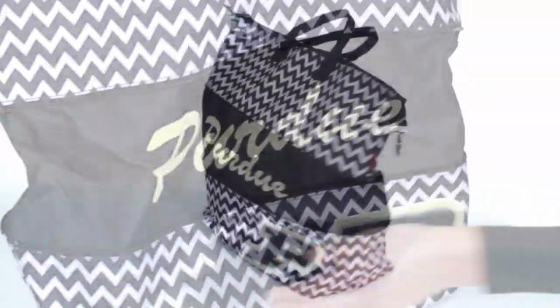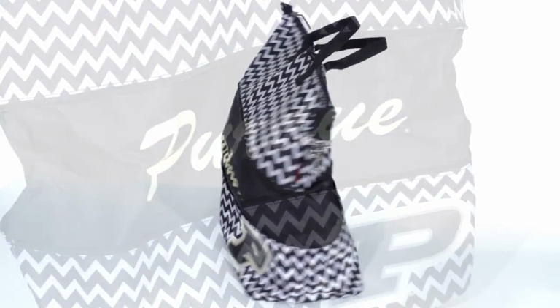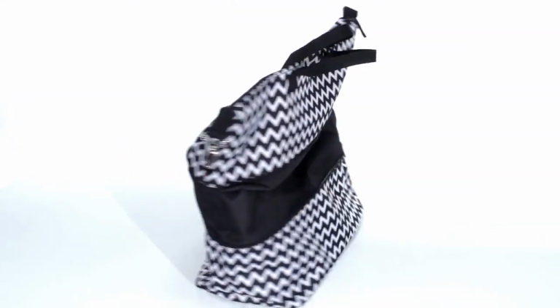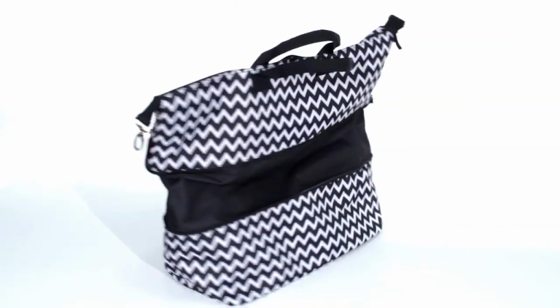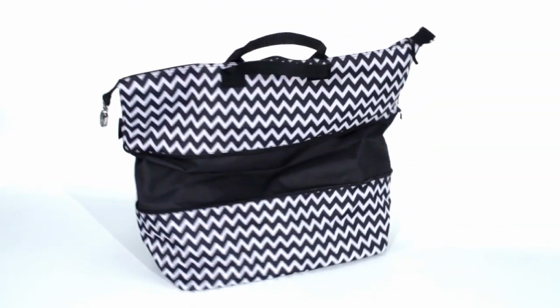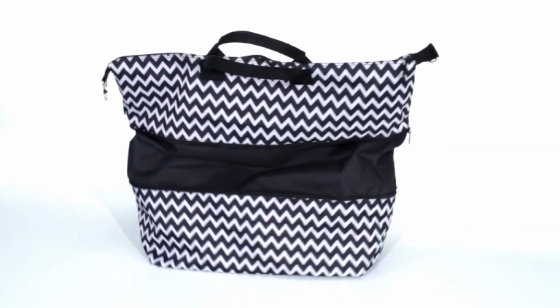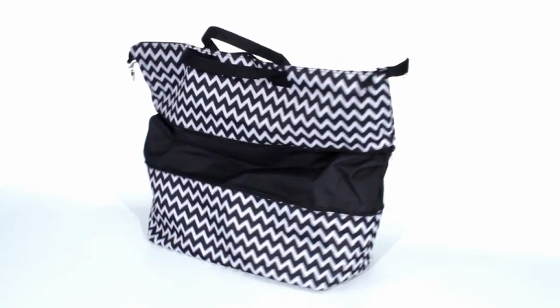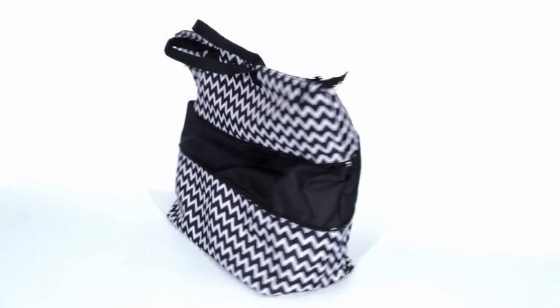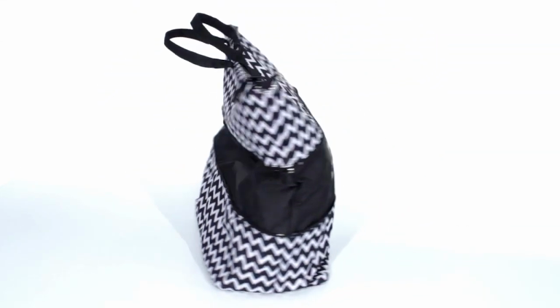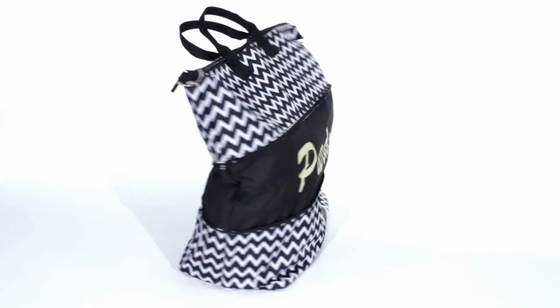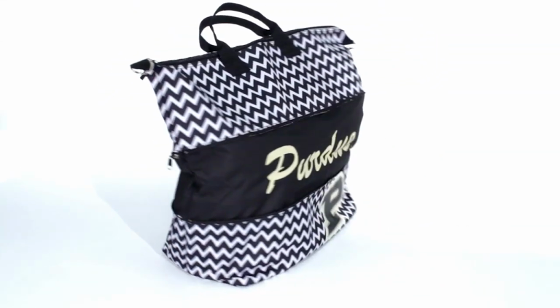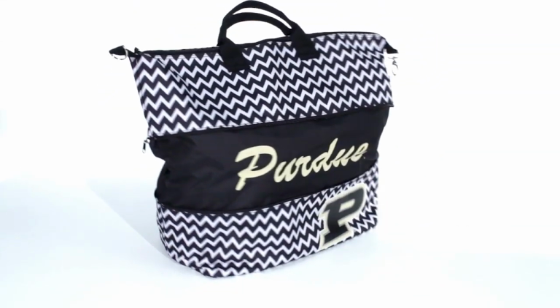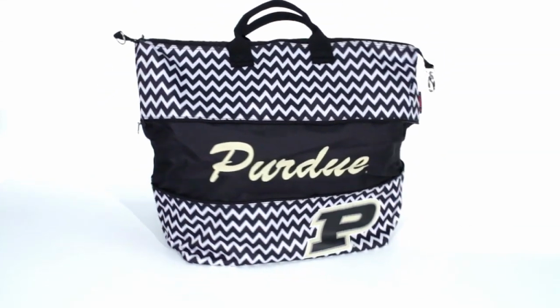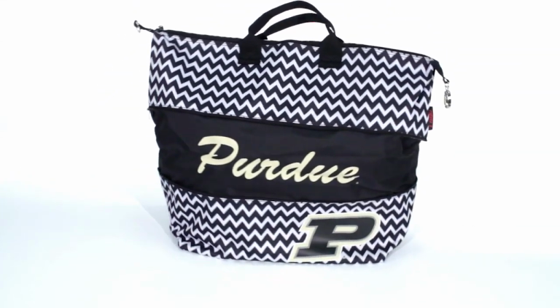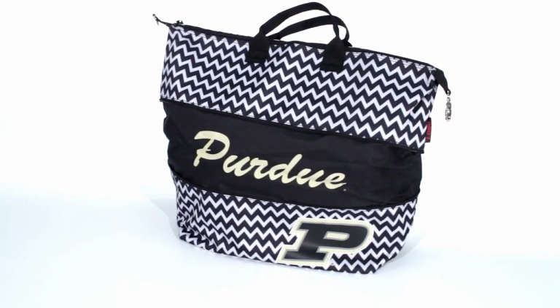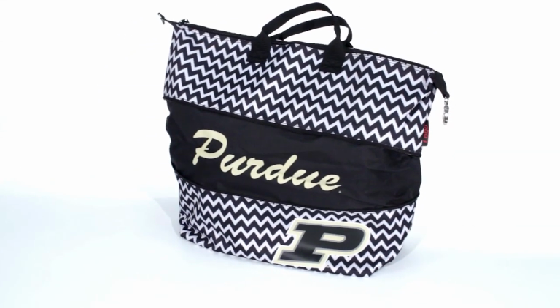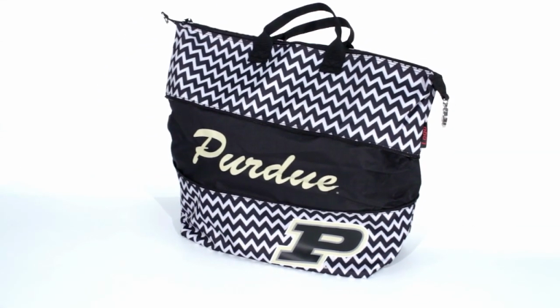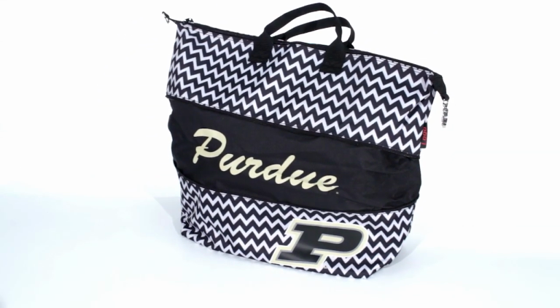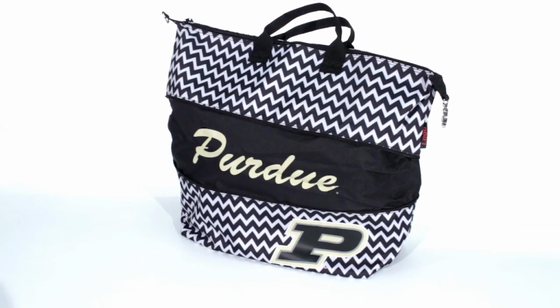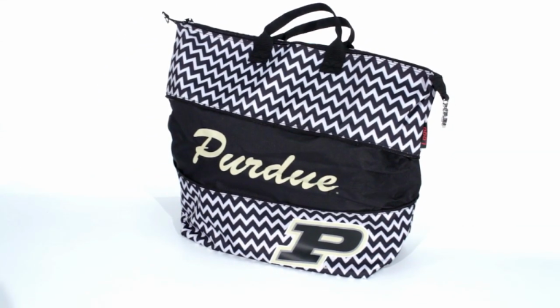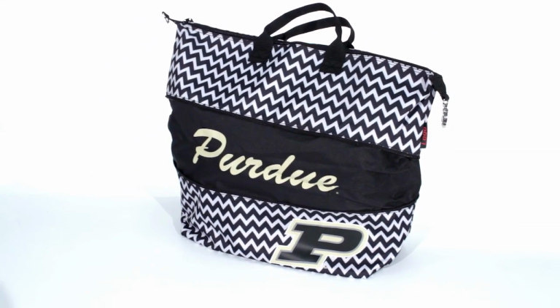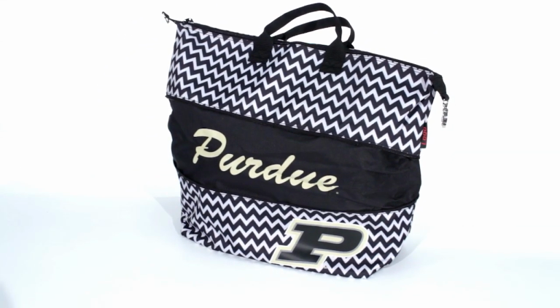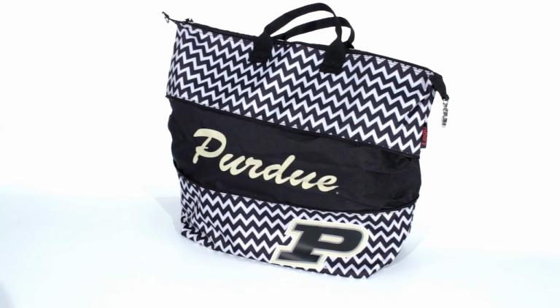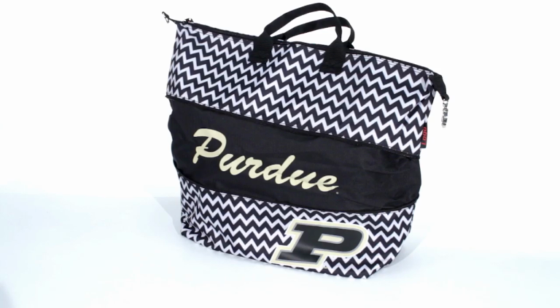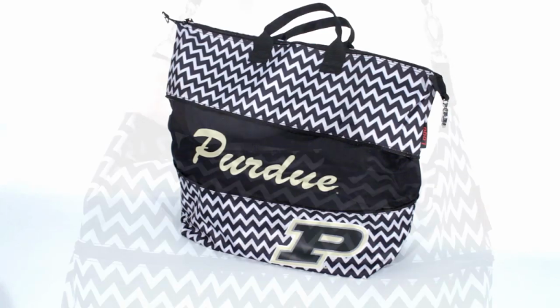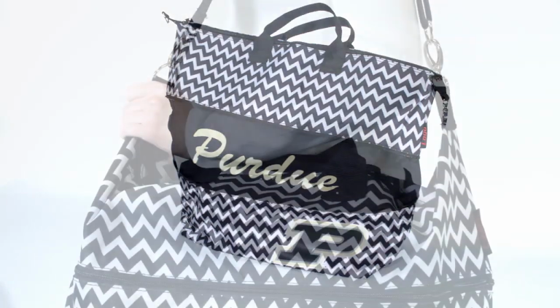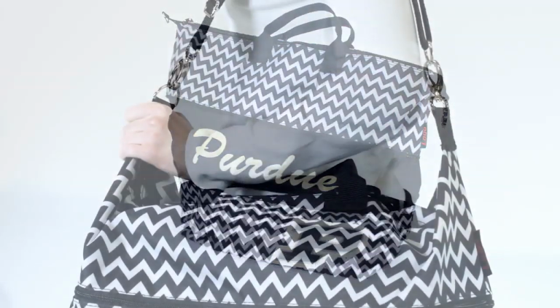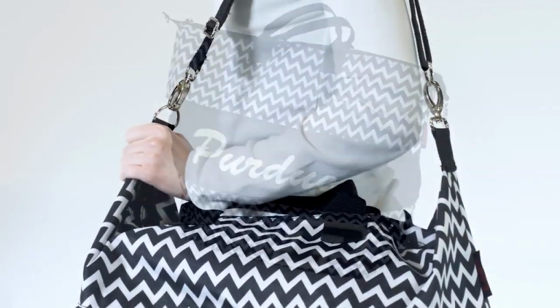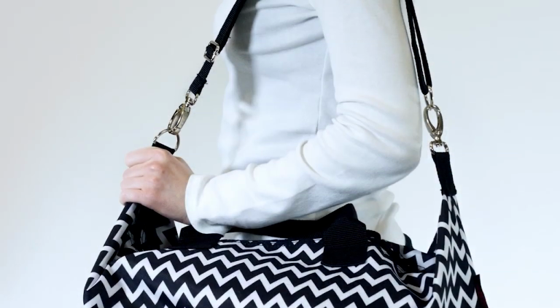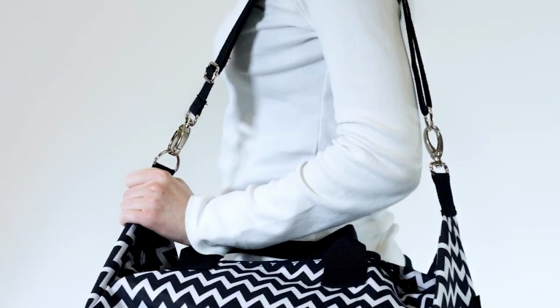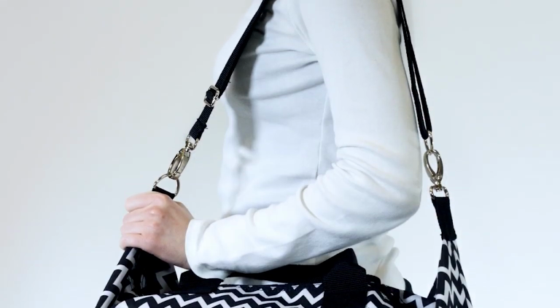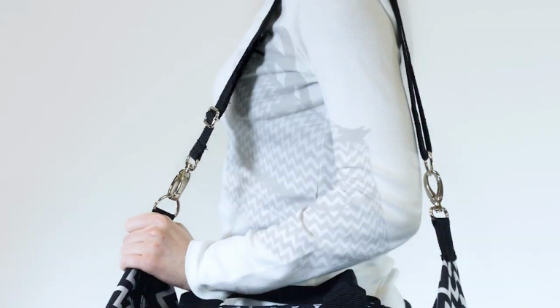This bag features various team colors and fashion patterns, along with screen printed logos in two separate locations. Shoulder strap included.